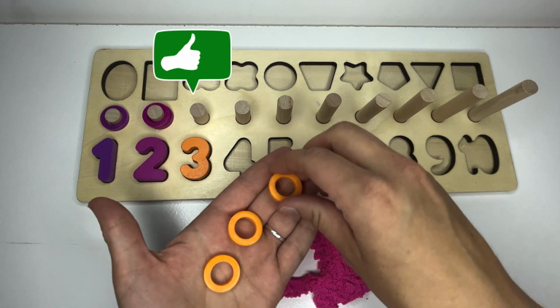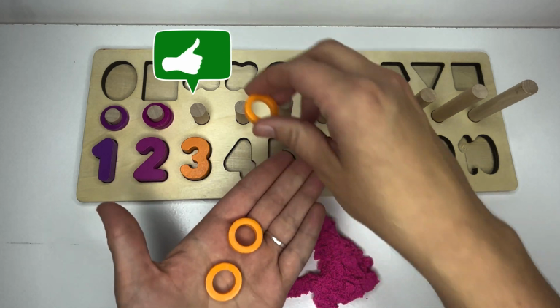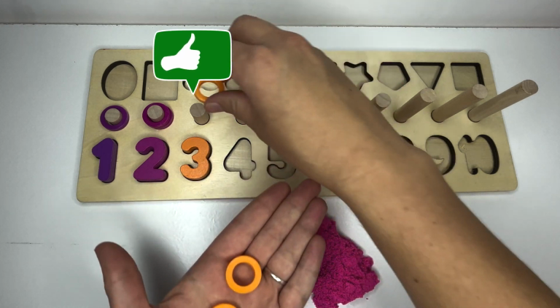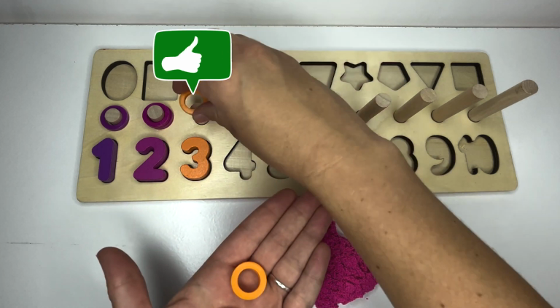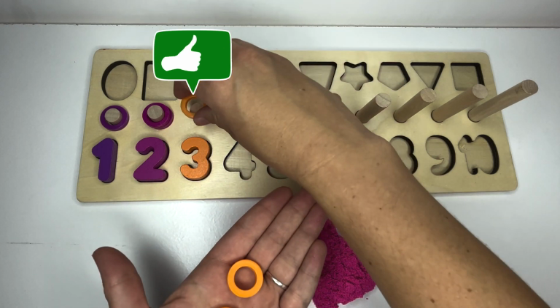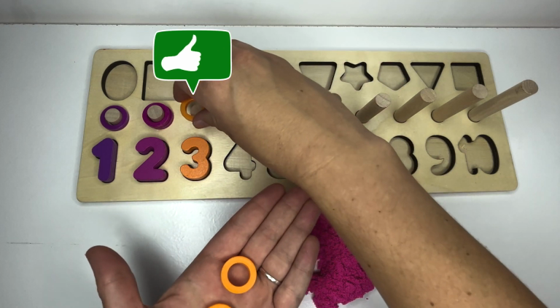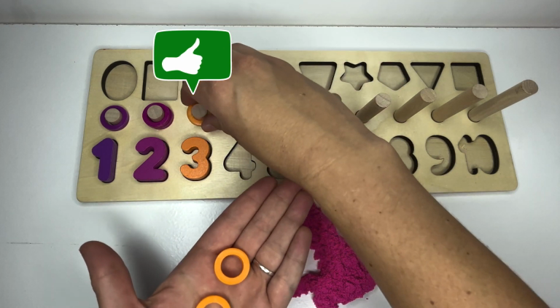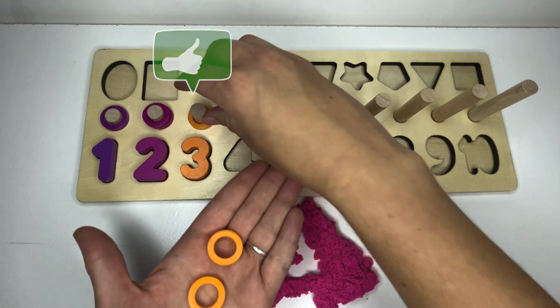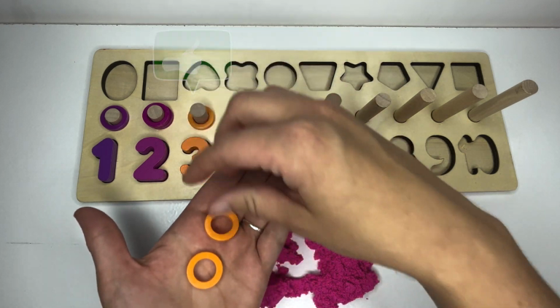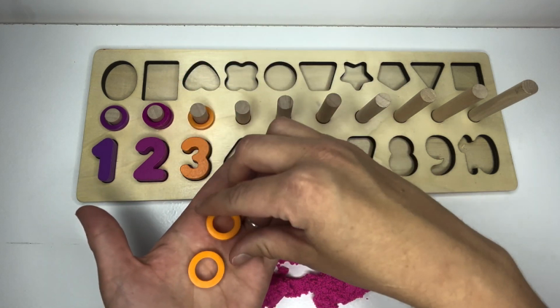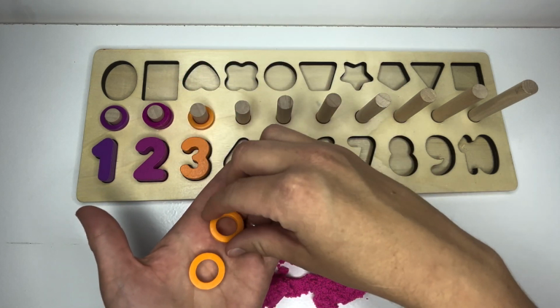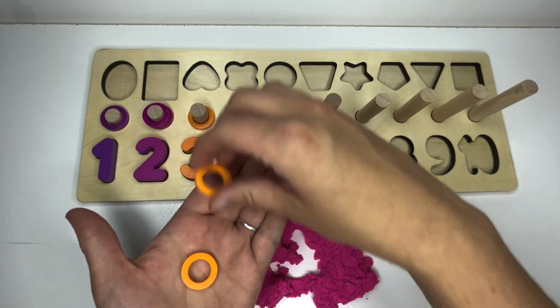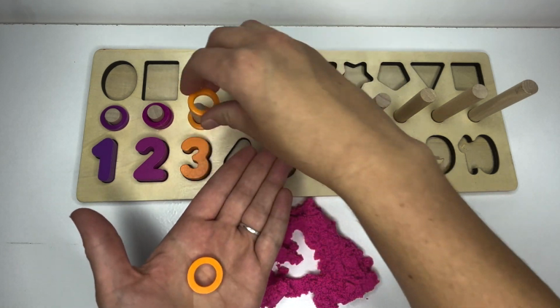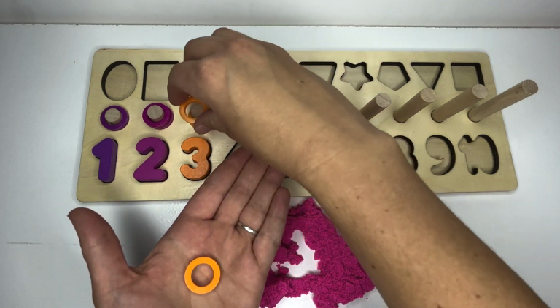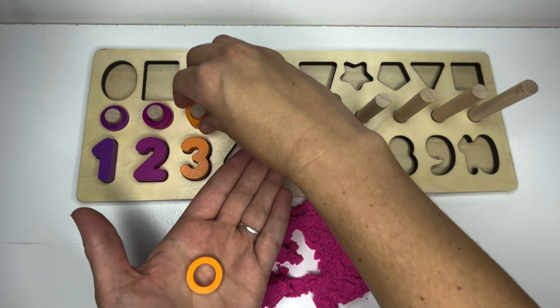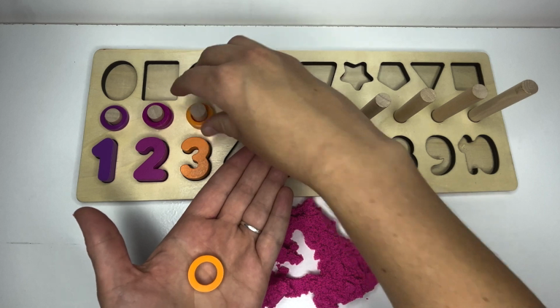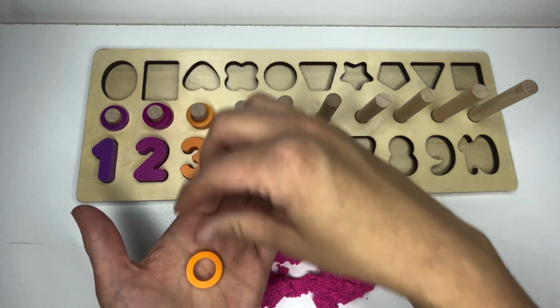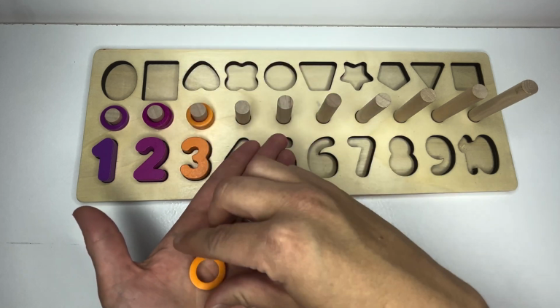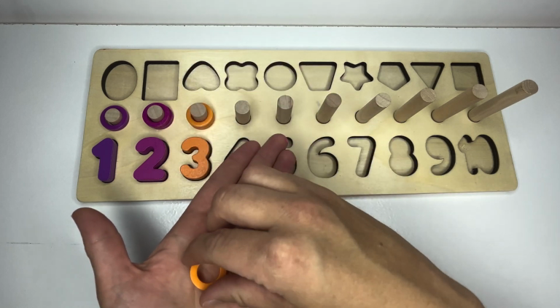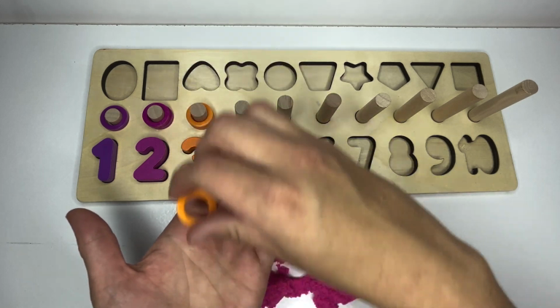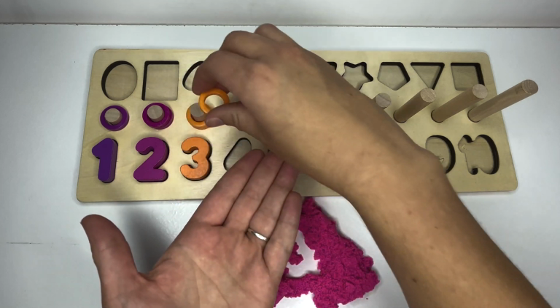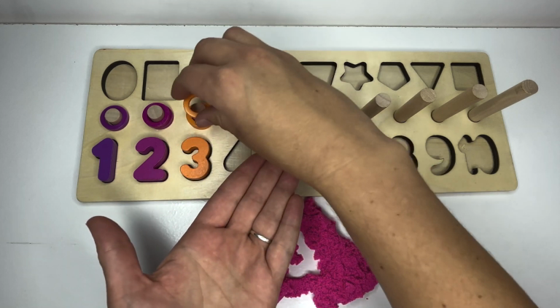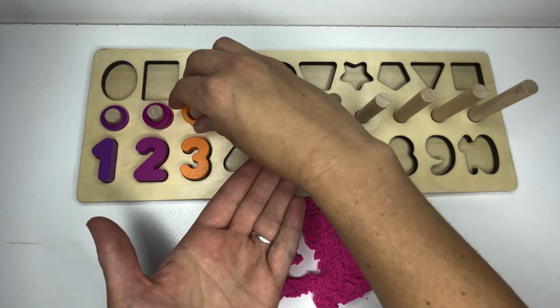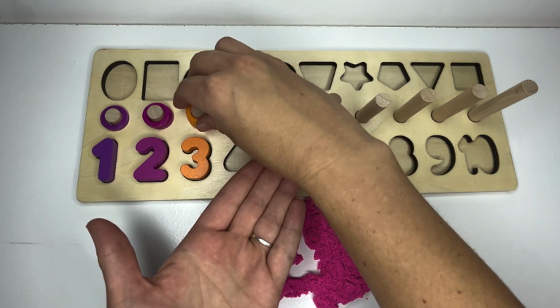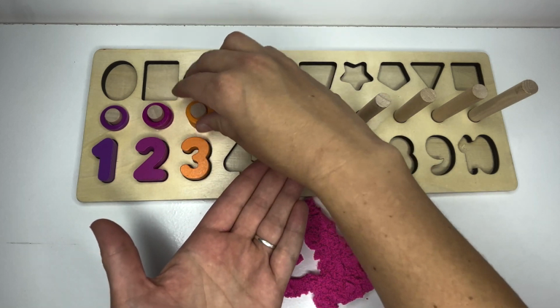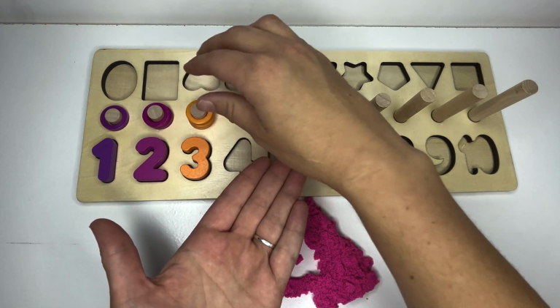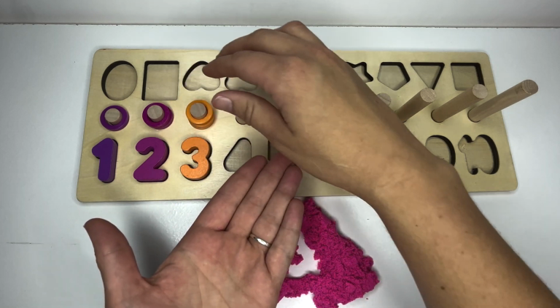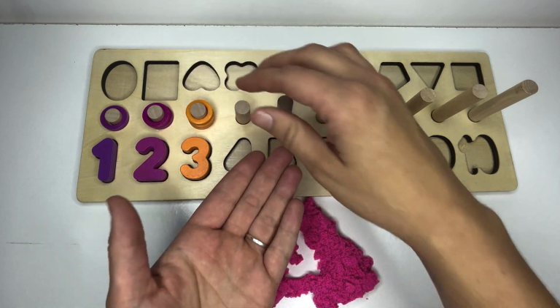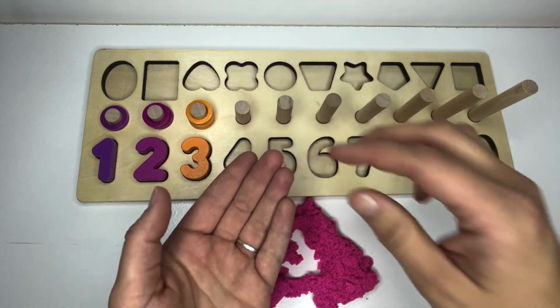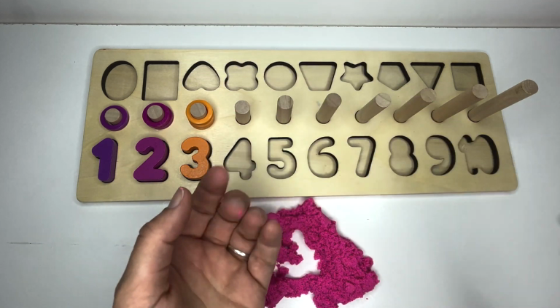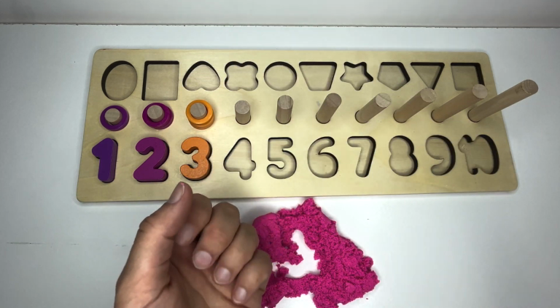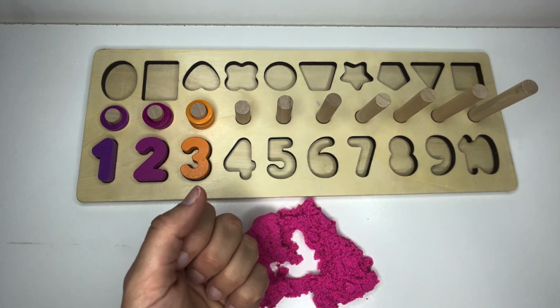One more time. One, two, and three. We did it.